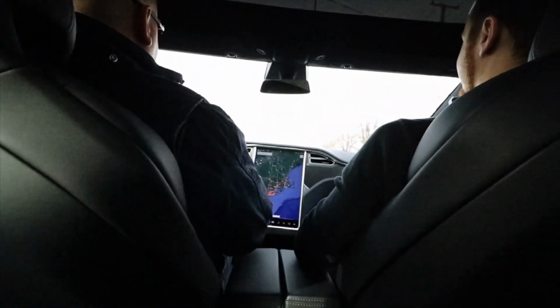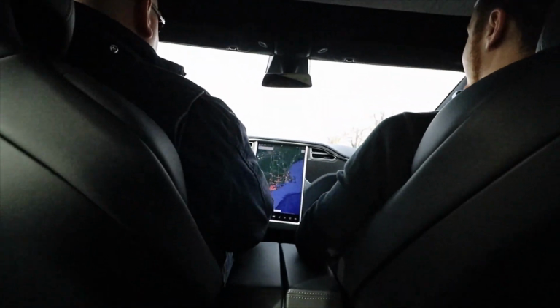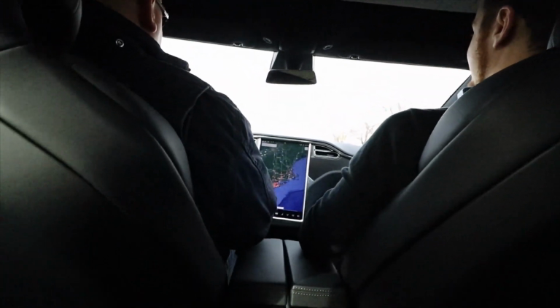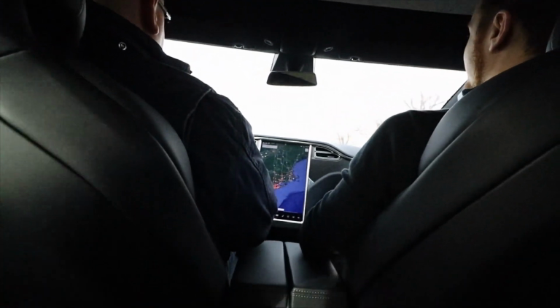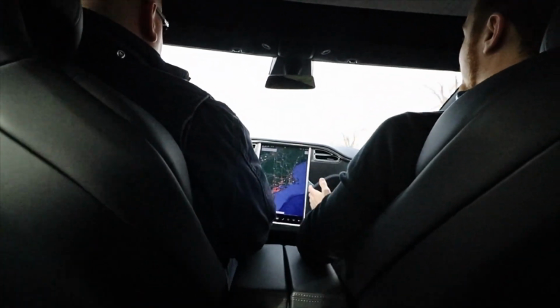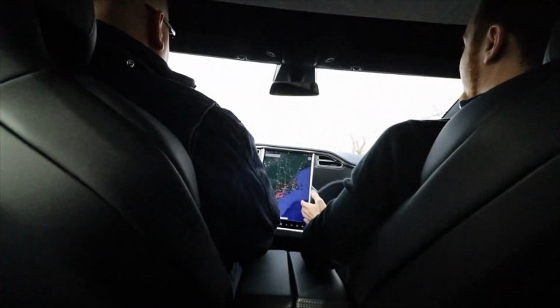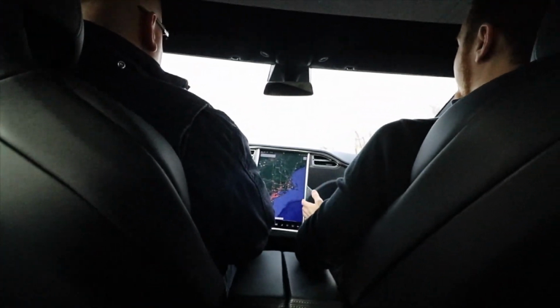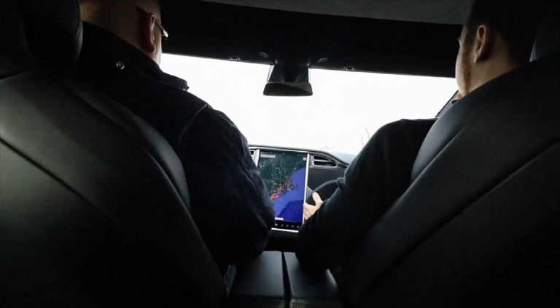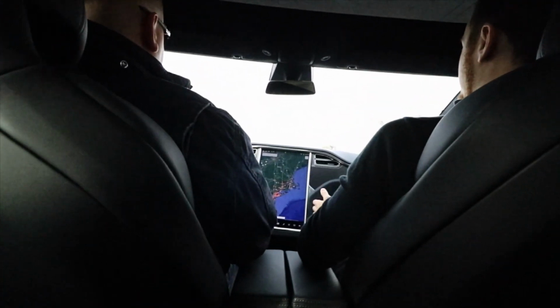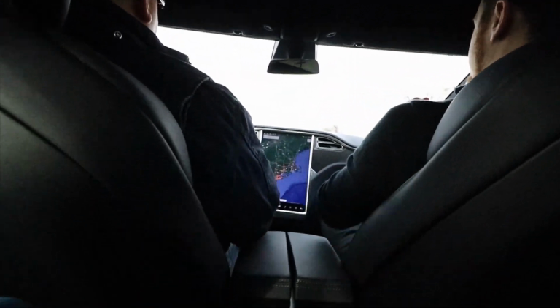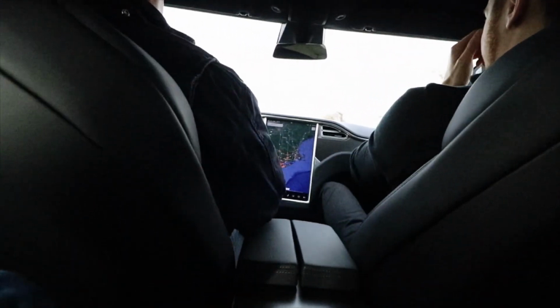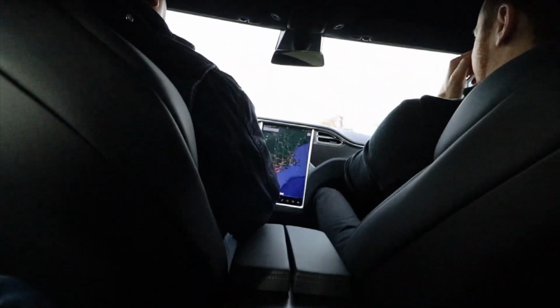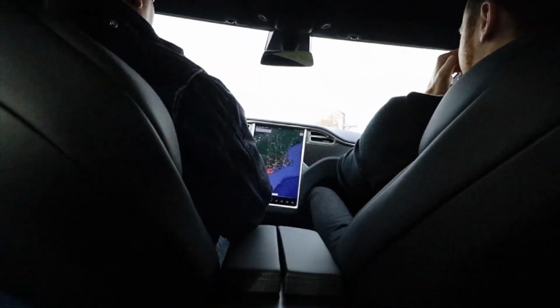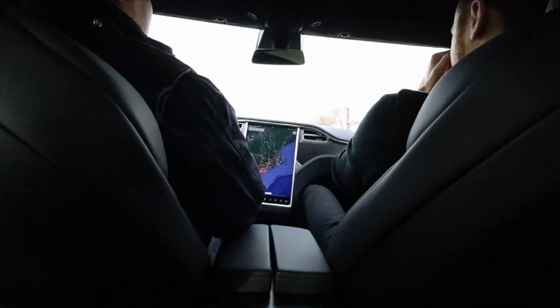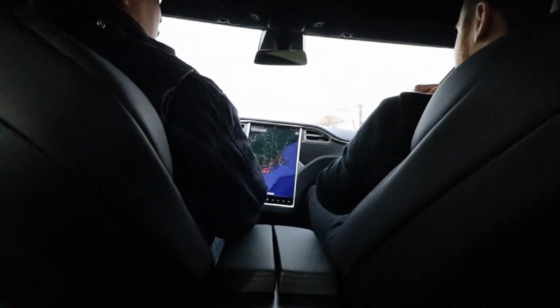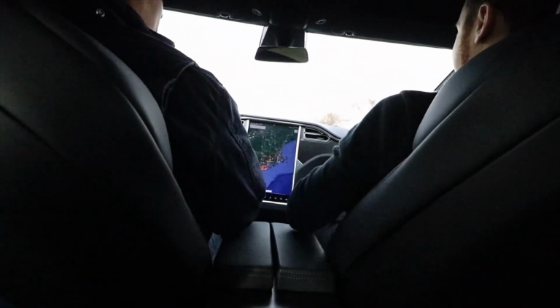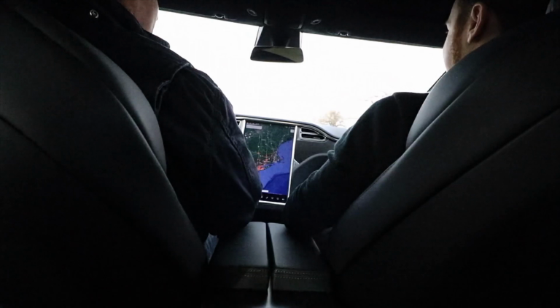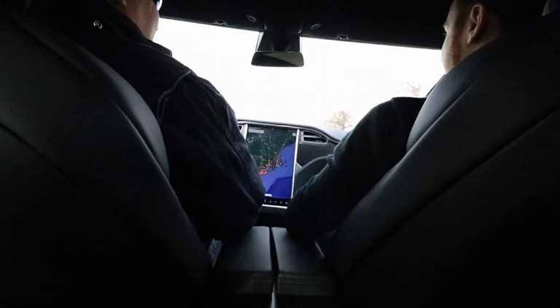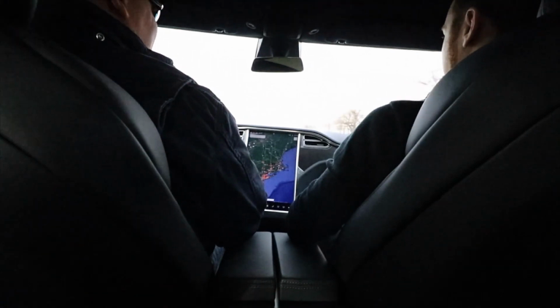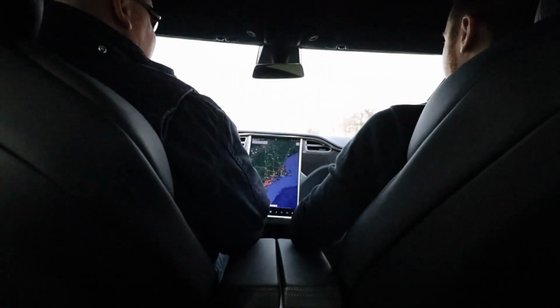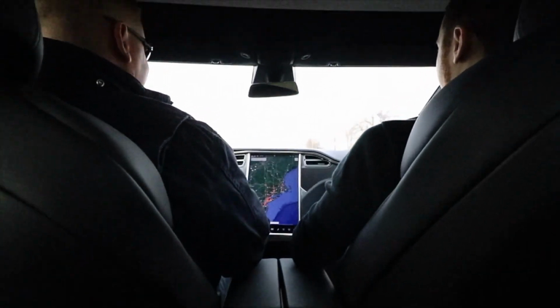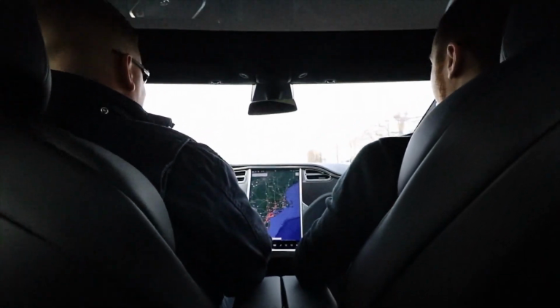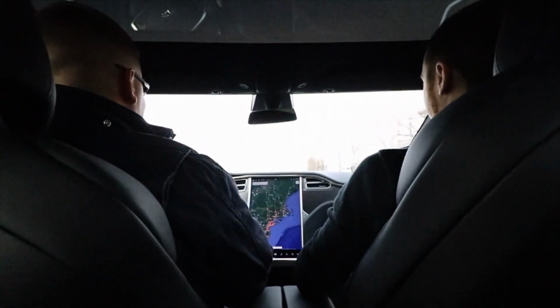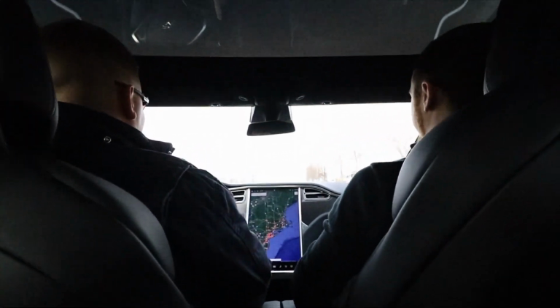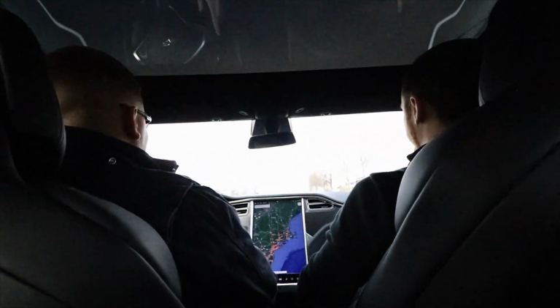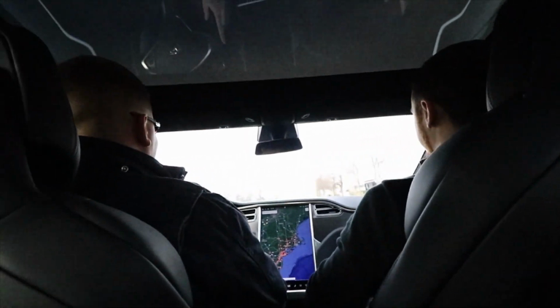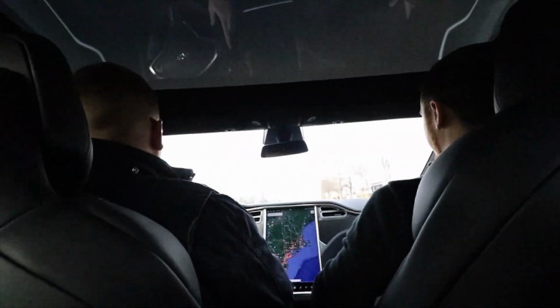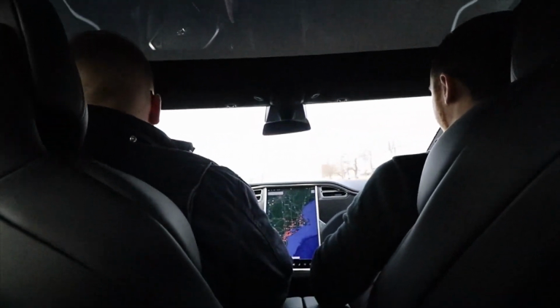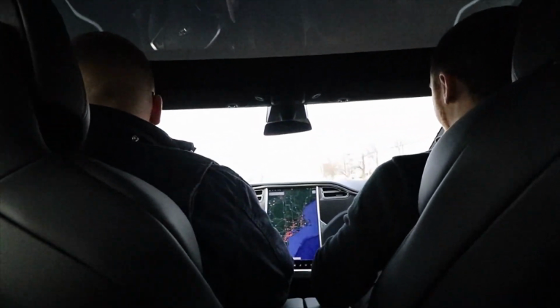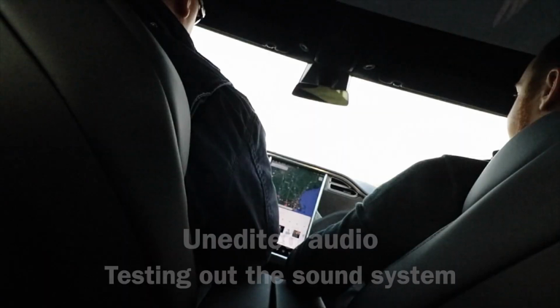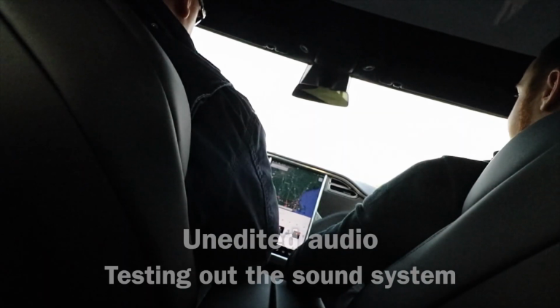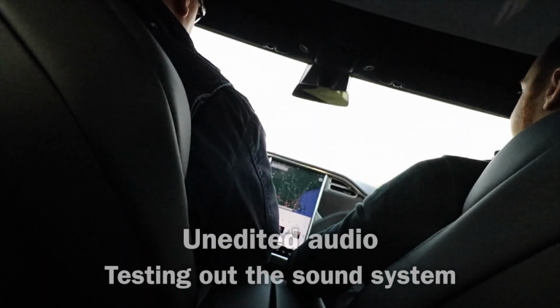You notice the wheels don't slip at all — nothing. The traction control is very strong.